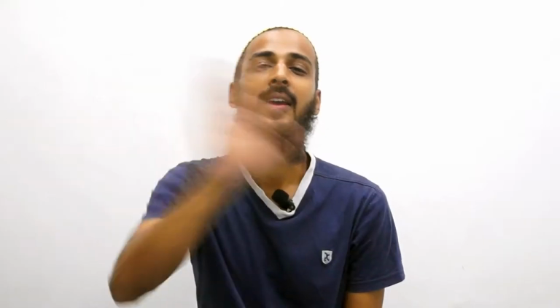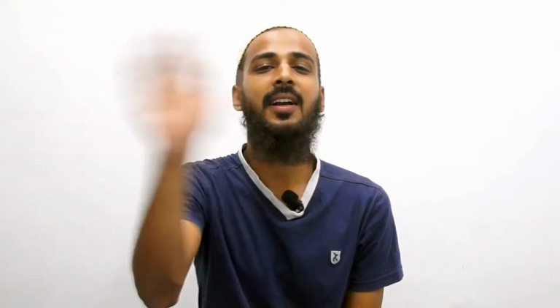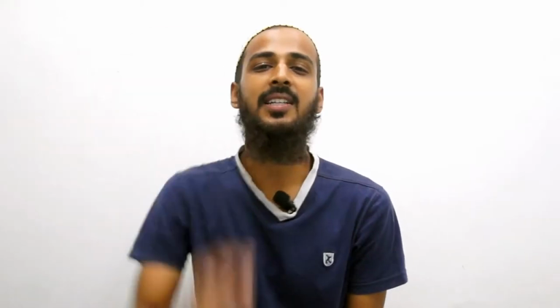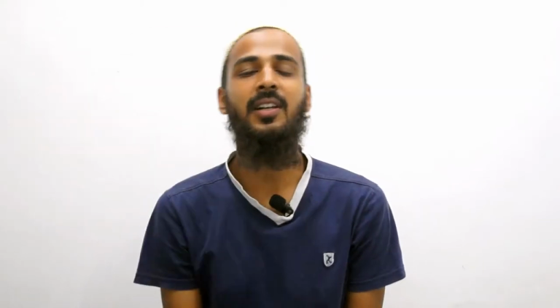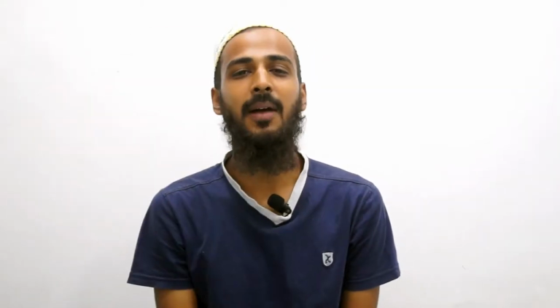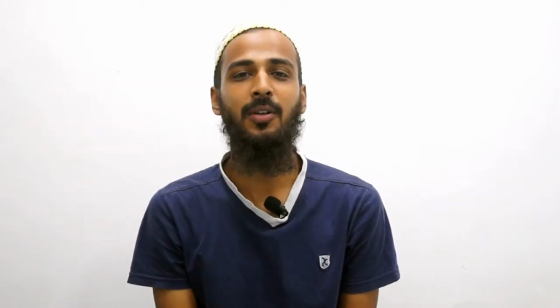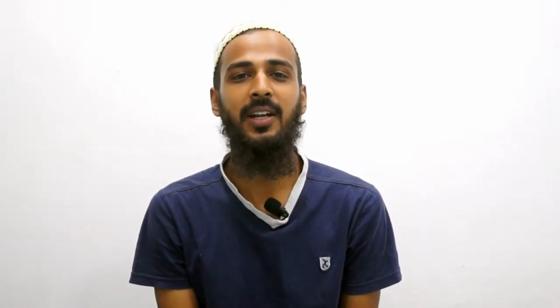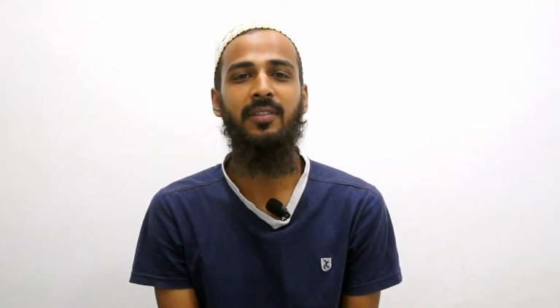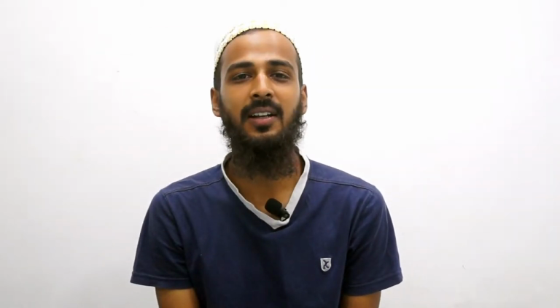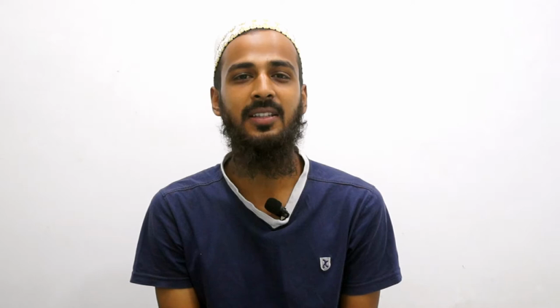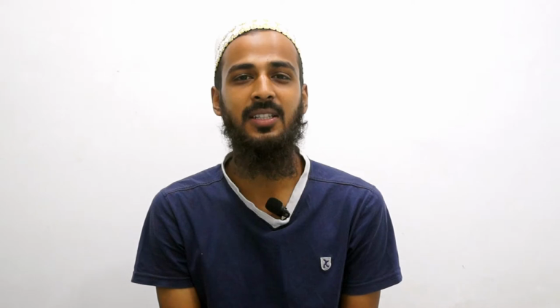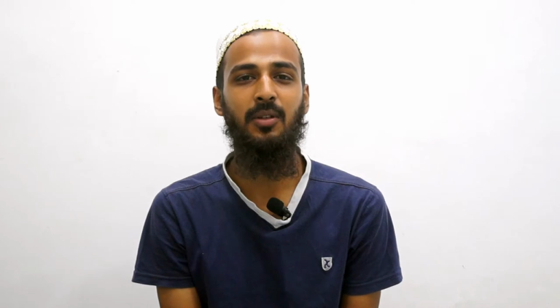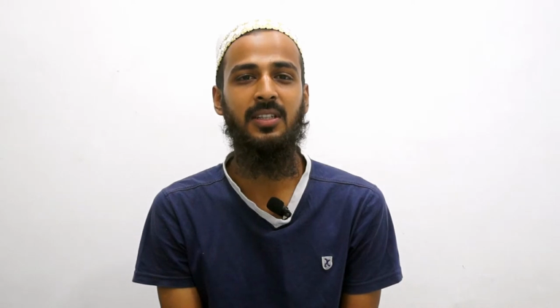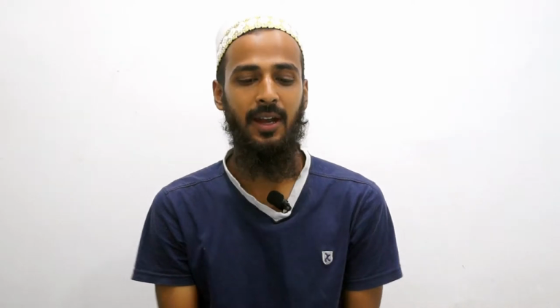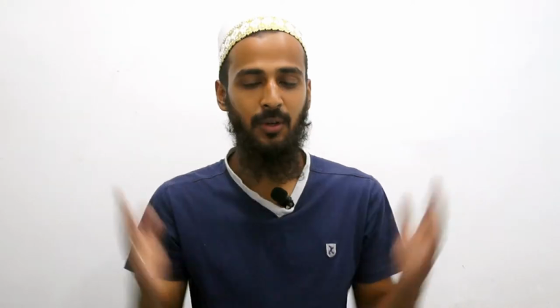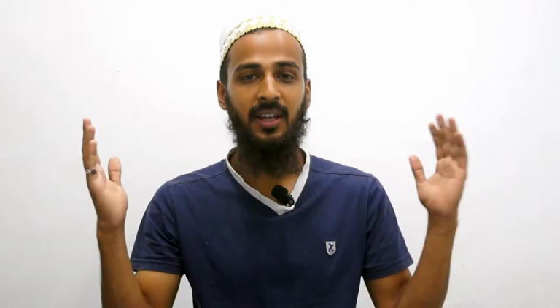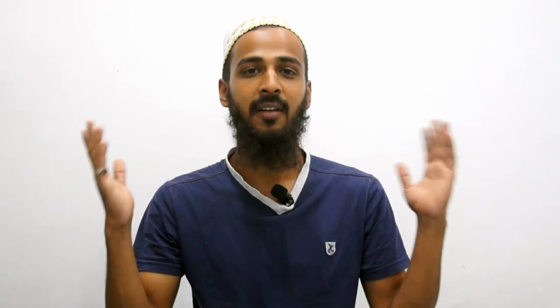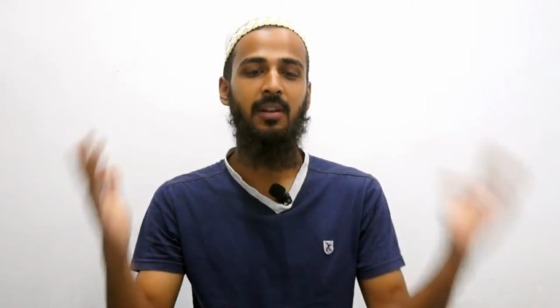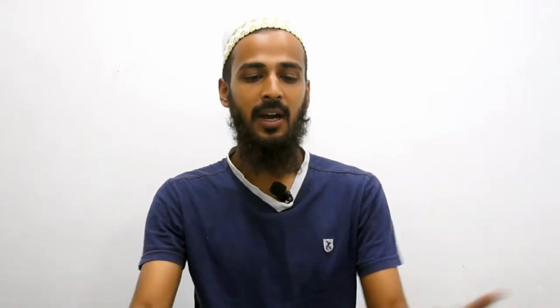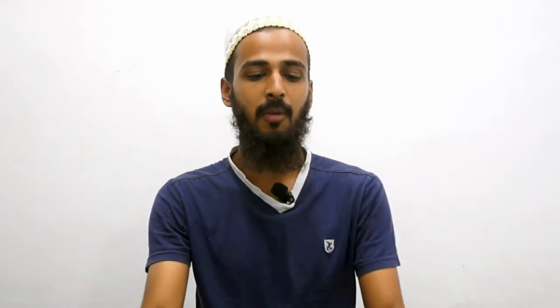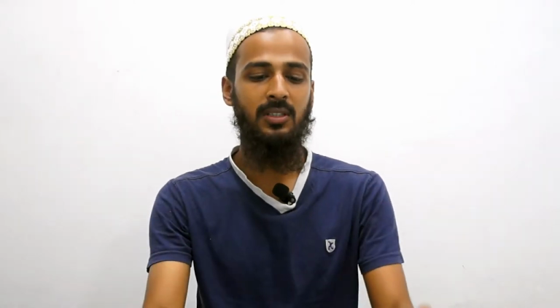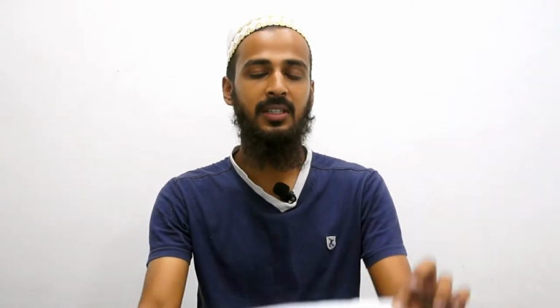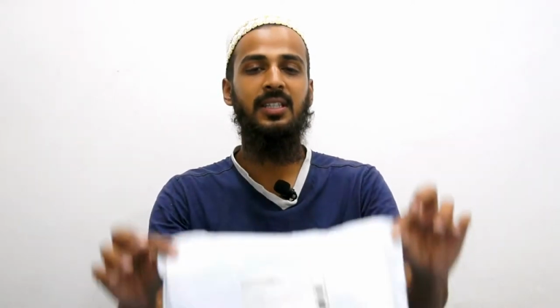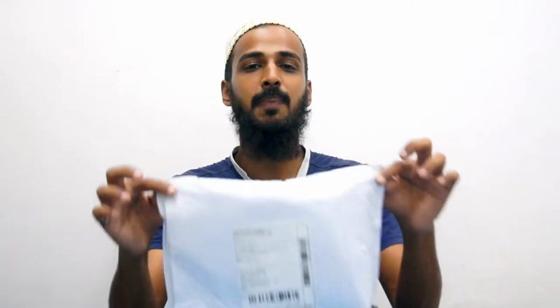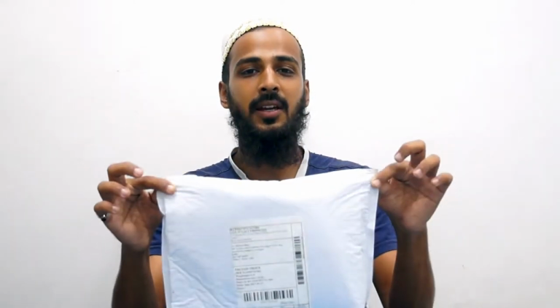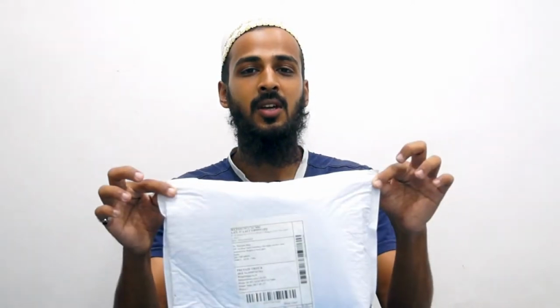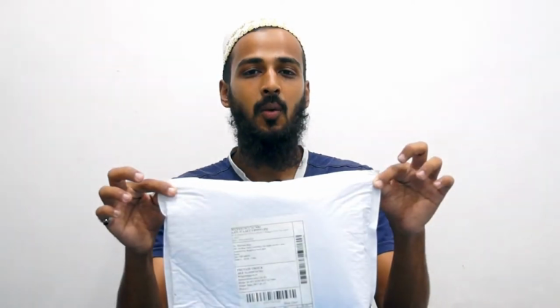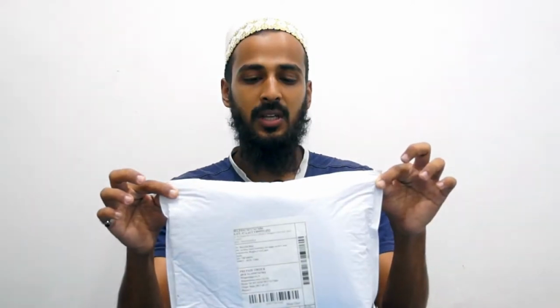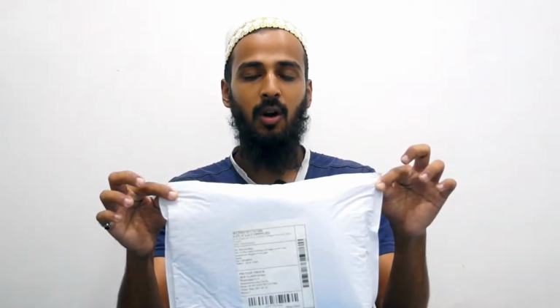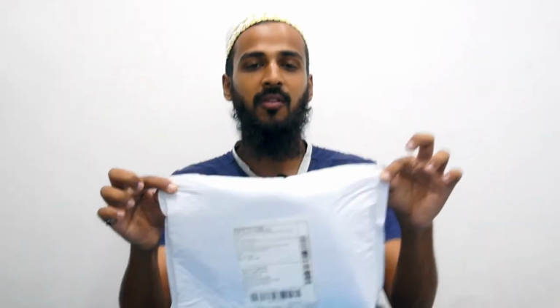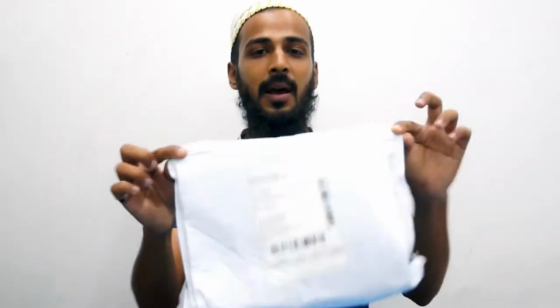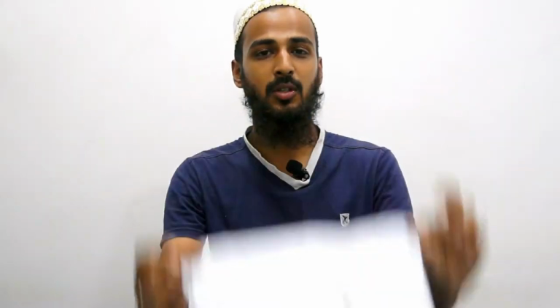Hey guys, welcome back on Creative Gardening. This is Murta Zaya and today we'll be unboxing this package which I got from Amazon.